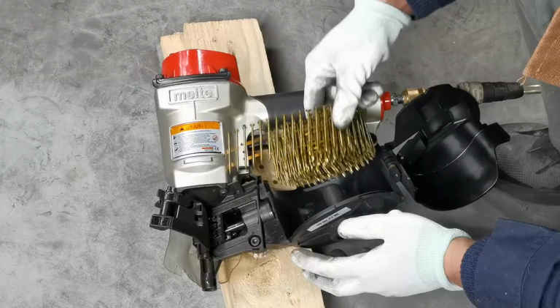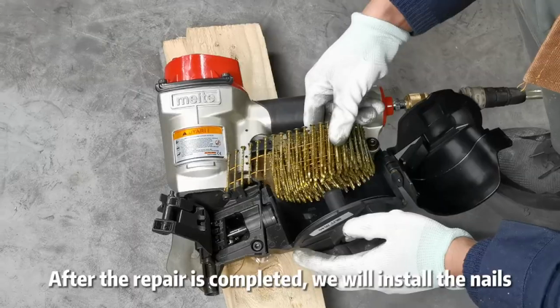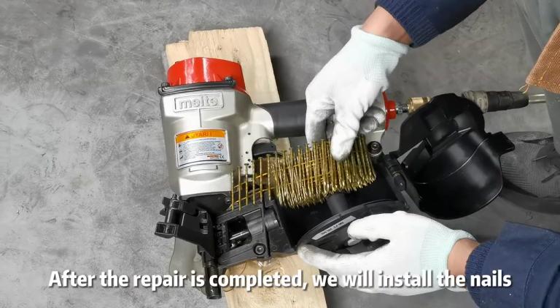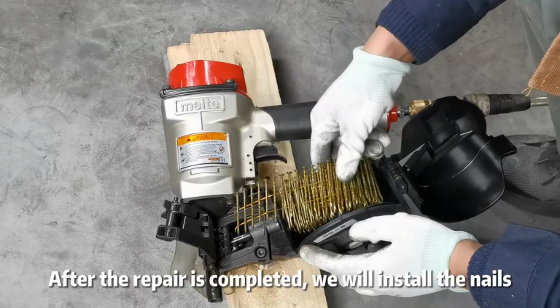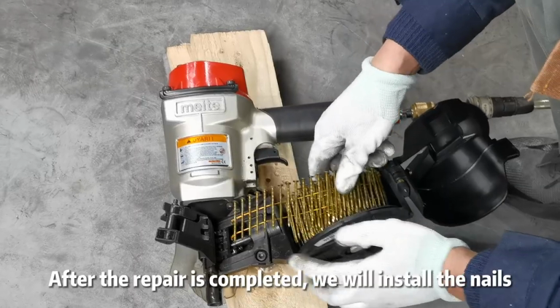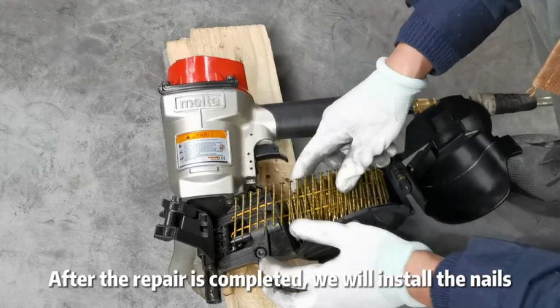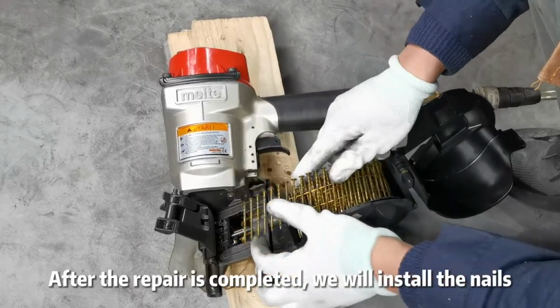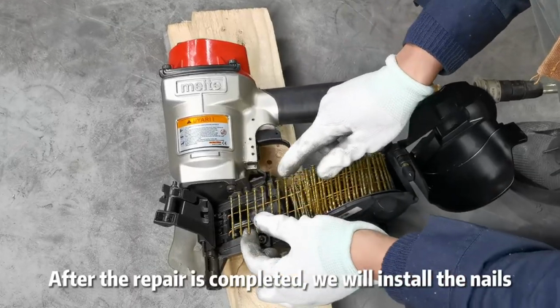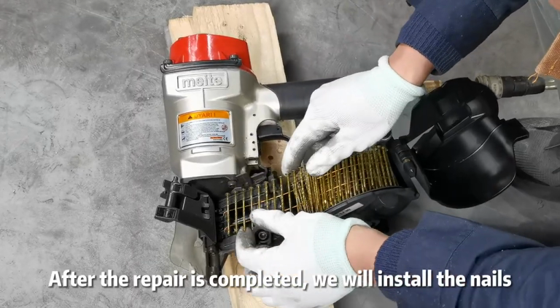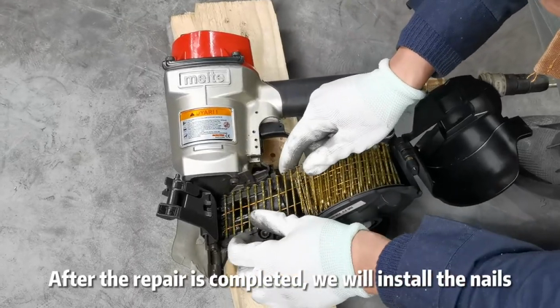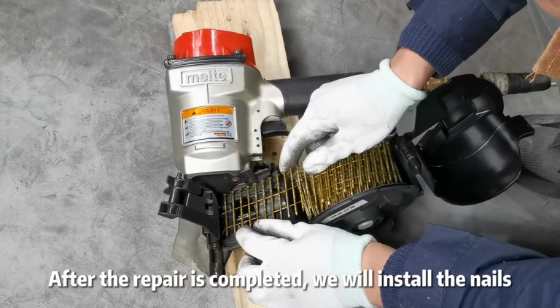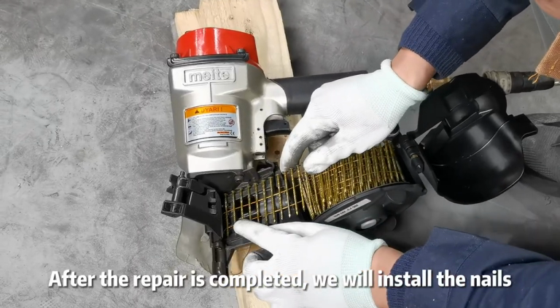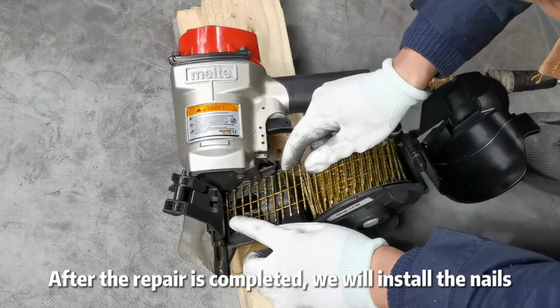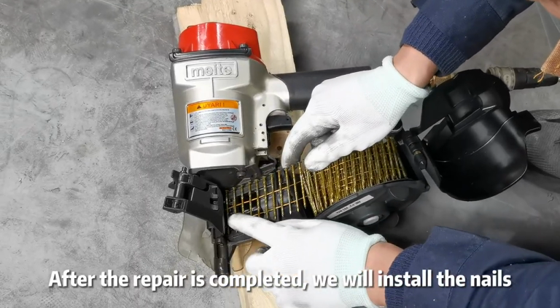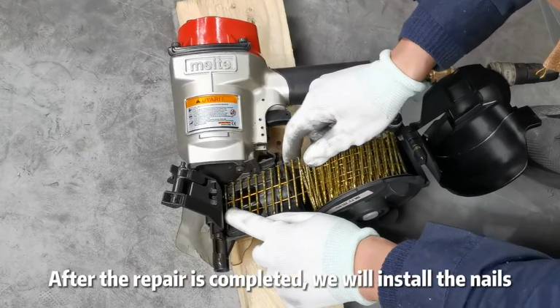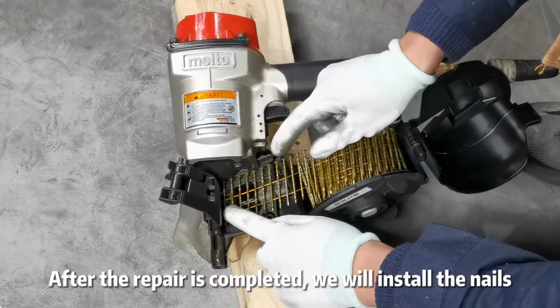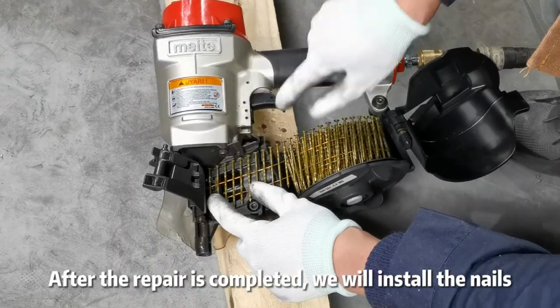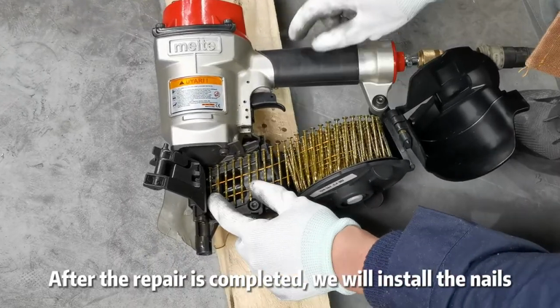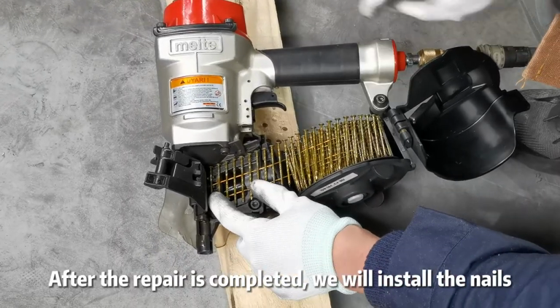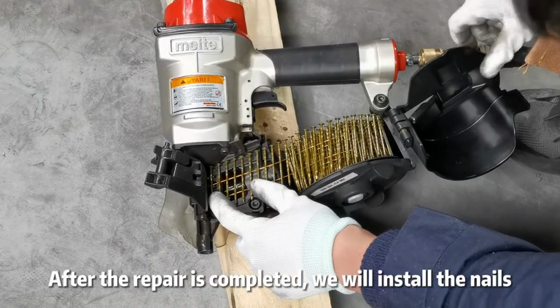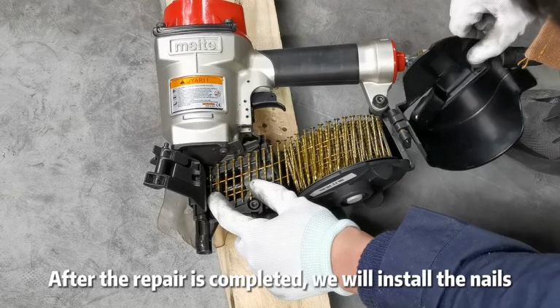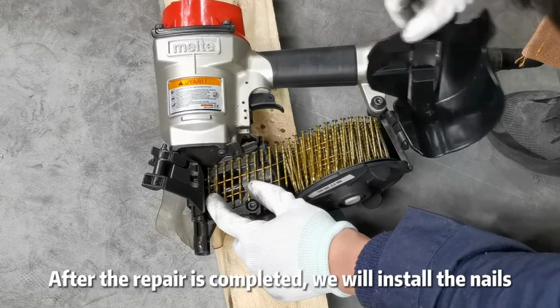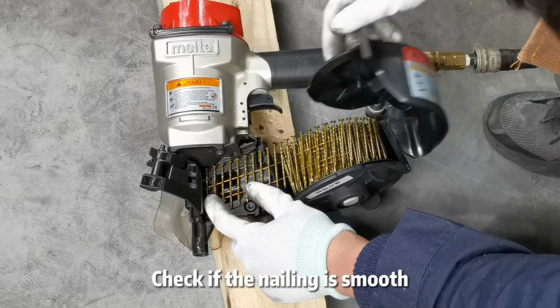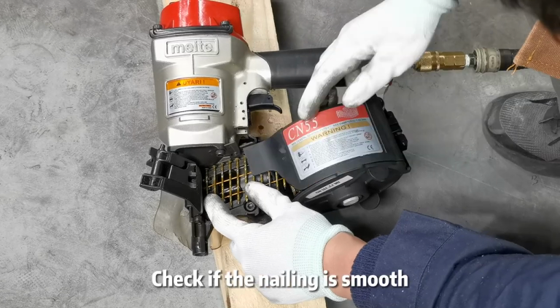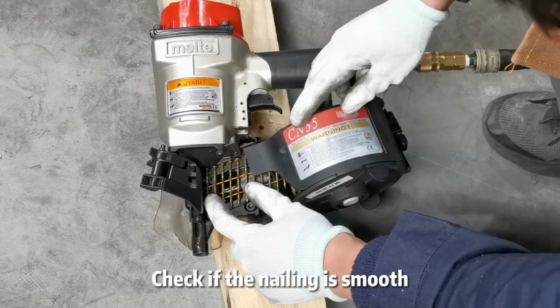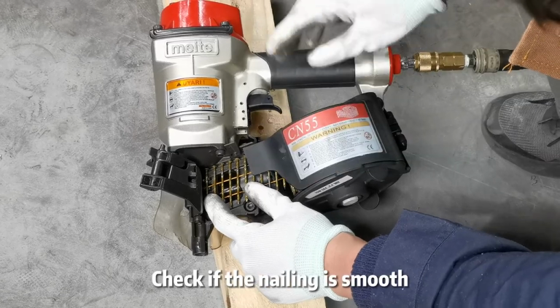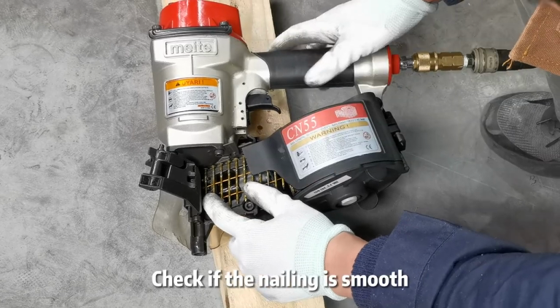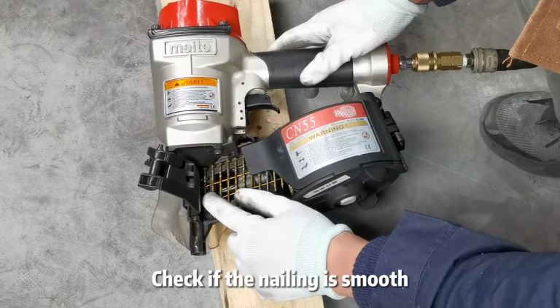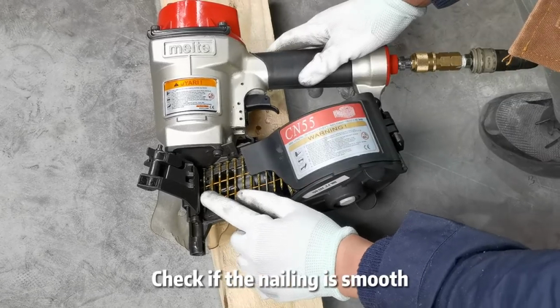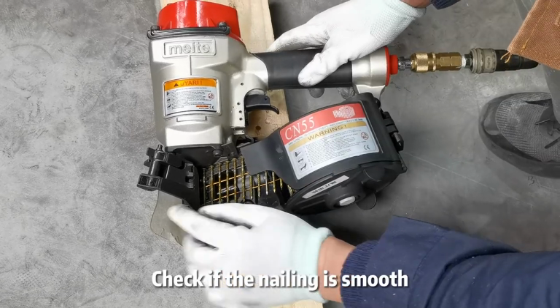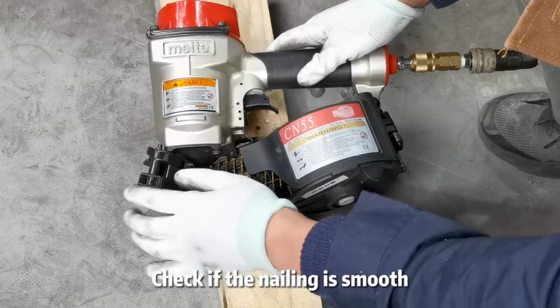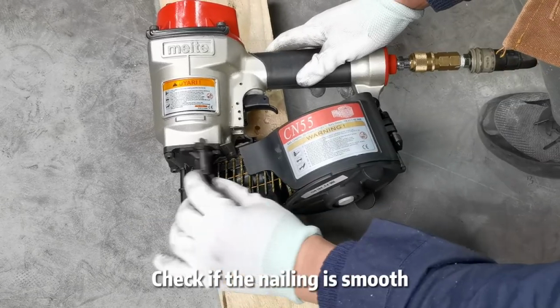After the repair is completed, we will install the nails and check if the nailing is smooth.